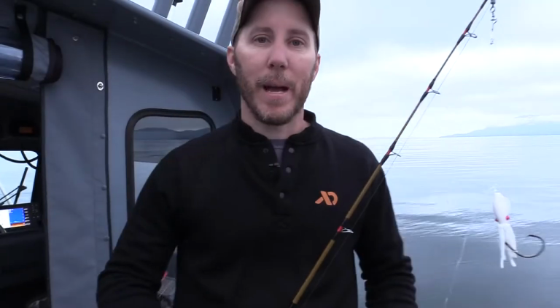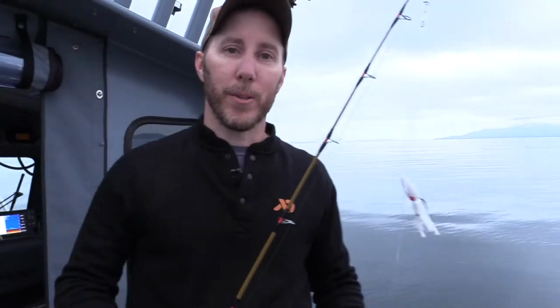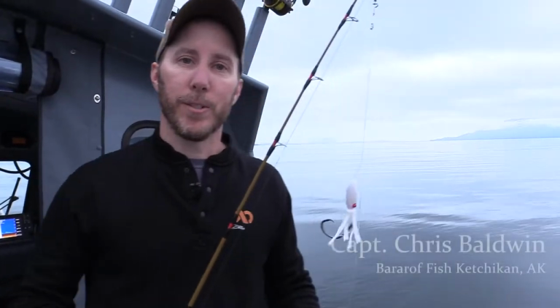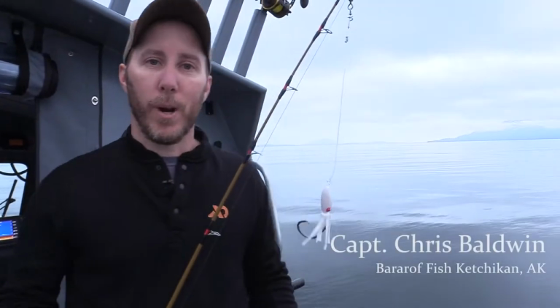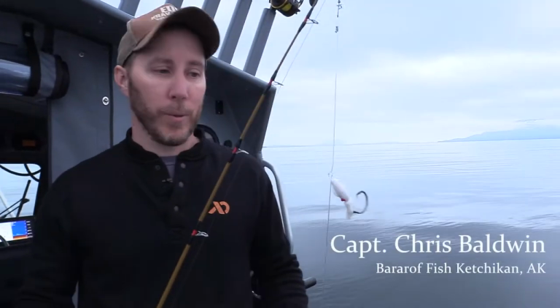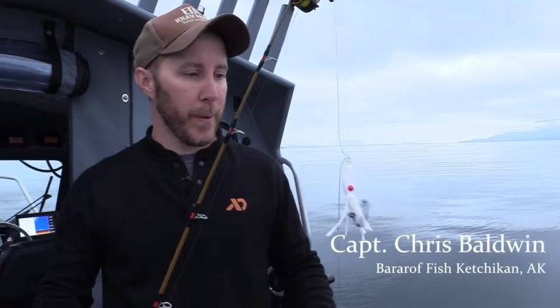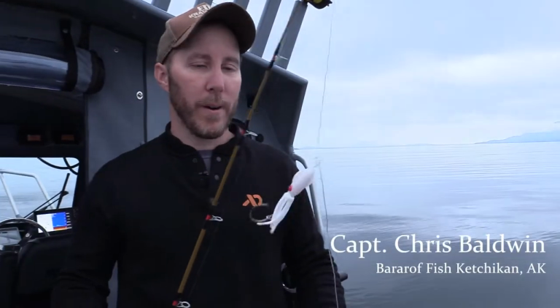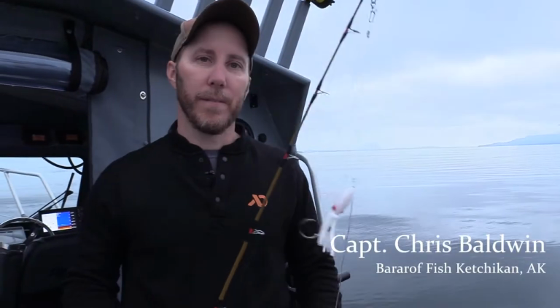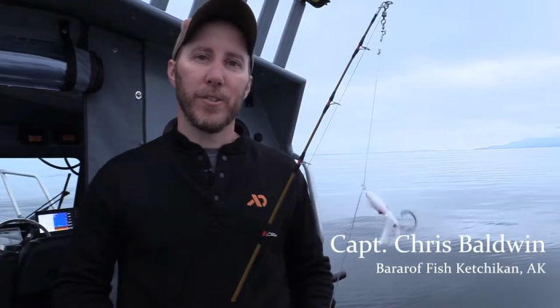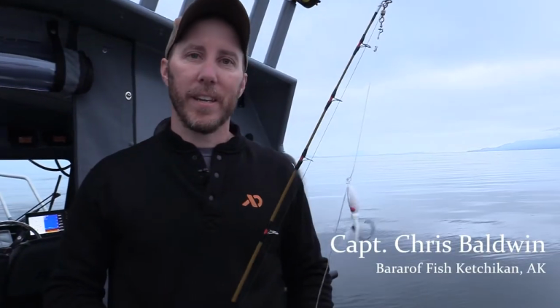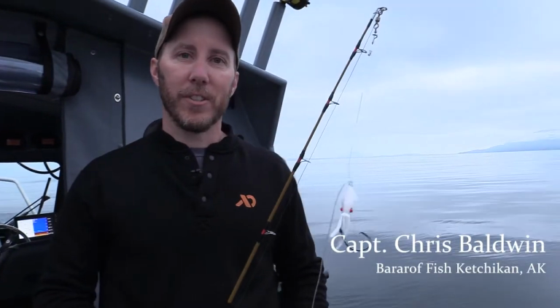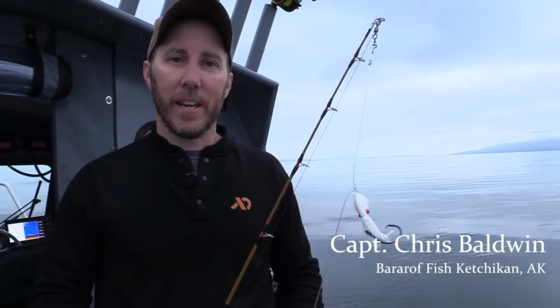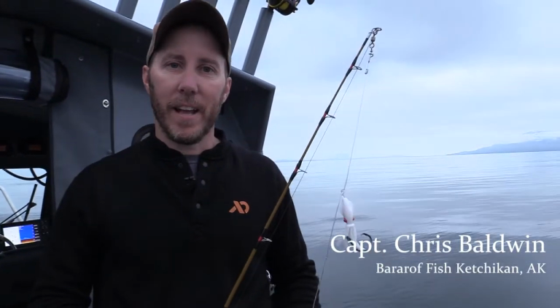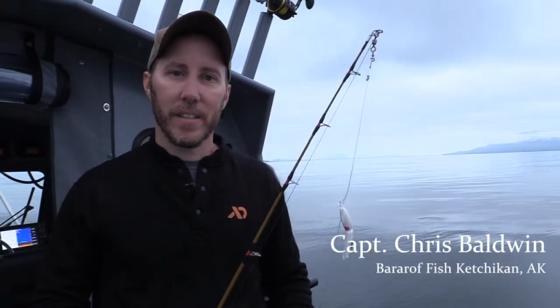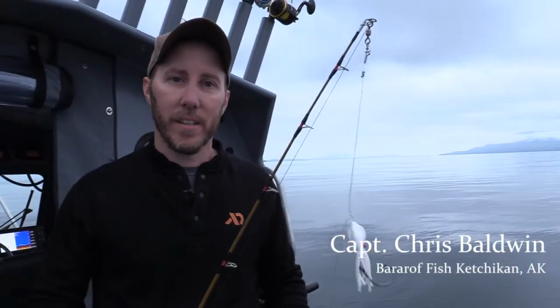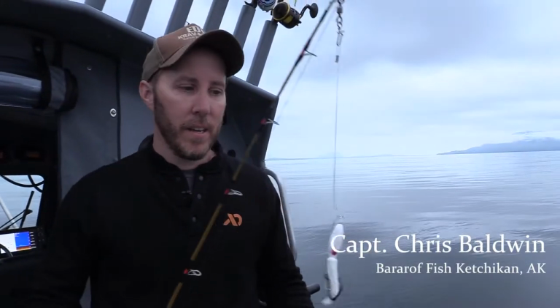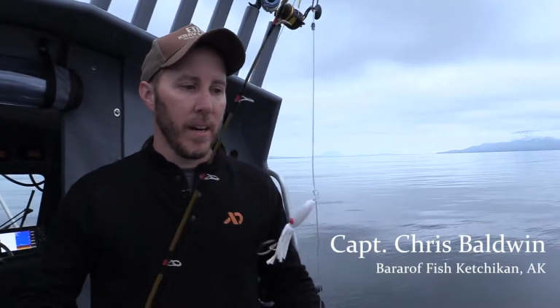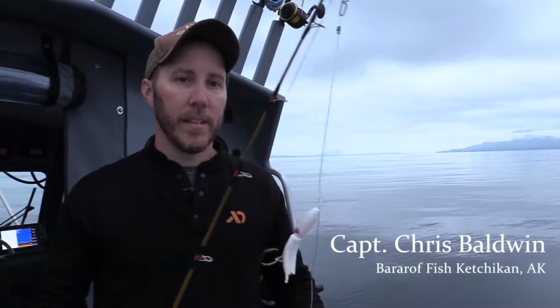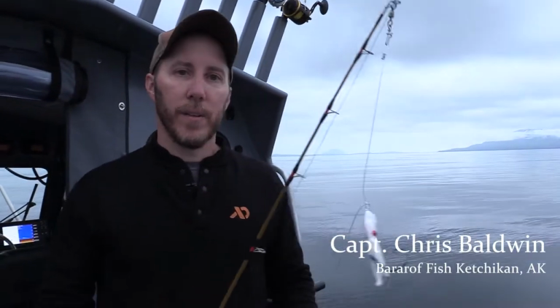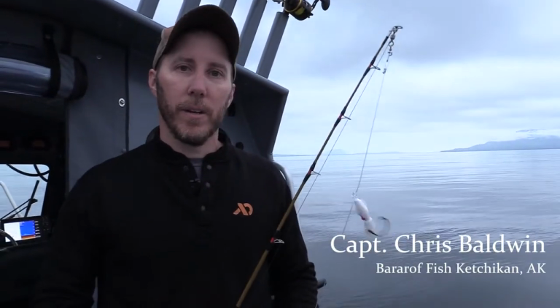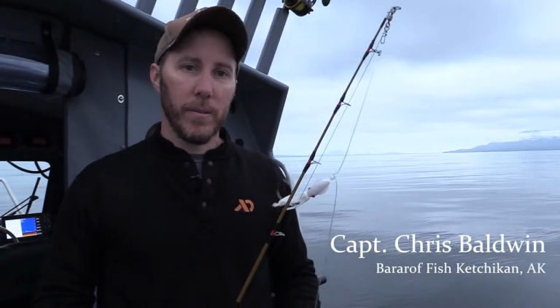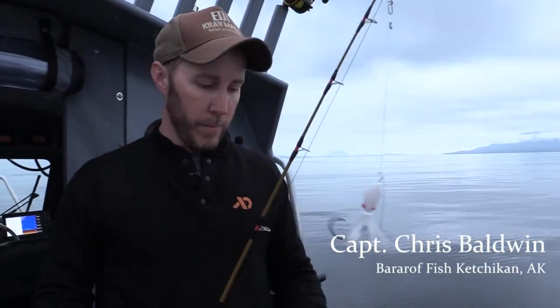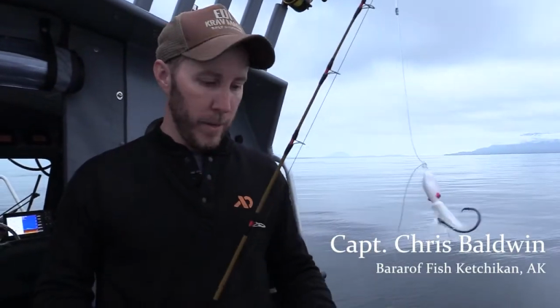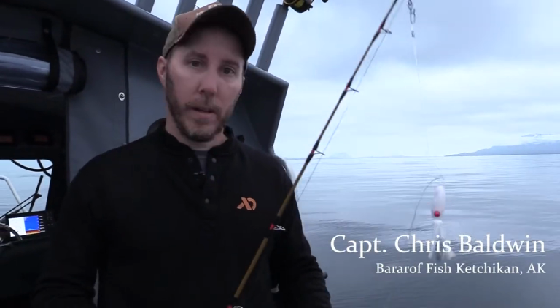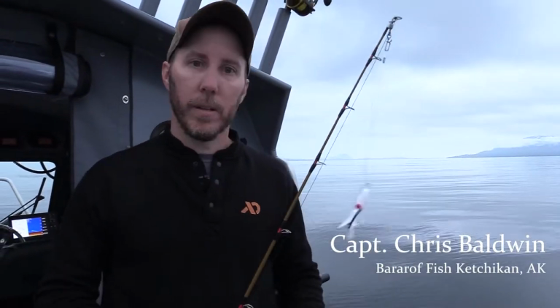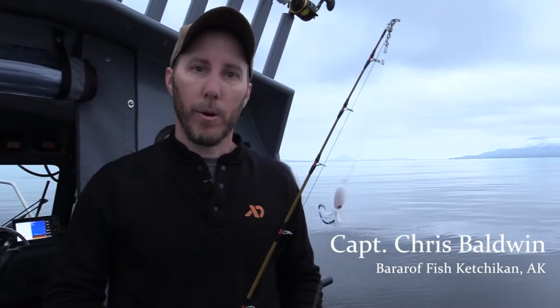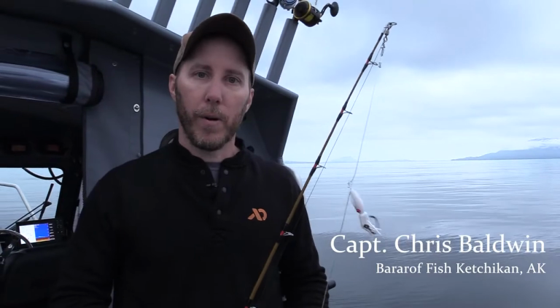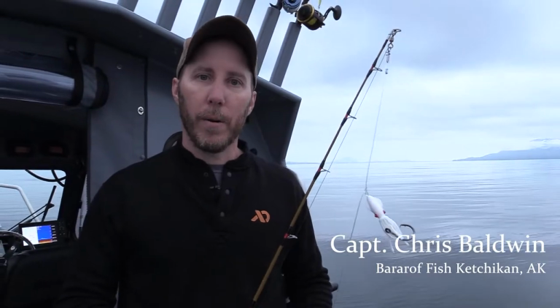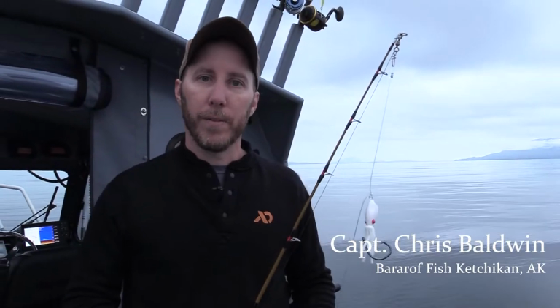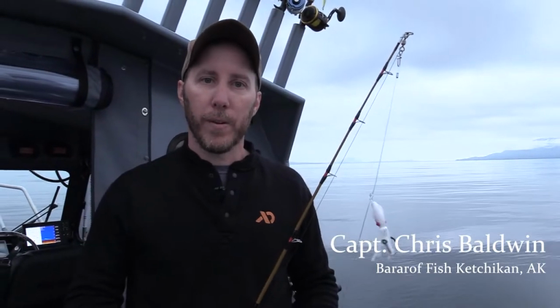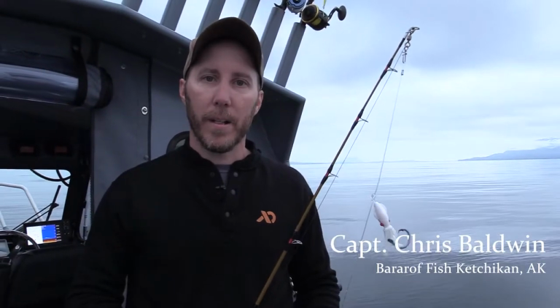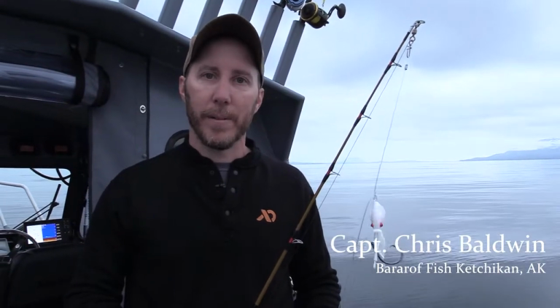I'm Captain Chris Baldwin with Baranoff Fishing in Ketchikan, Alaska. In this video, I'm going to go over how we fish for halibut.